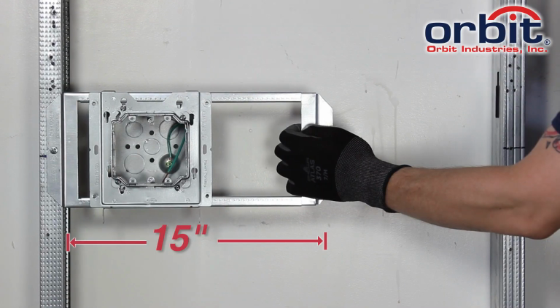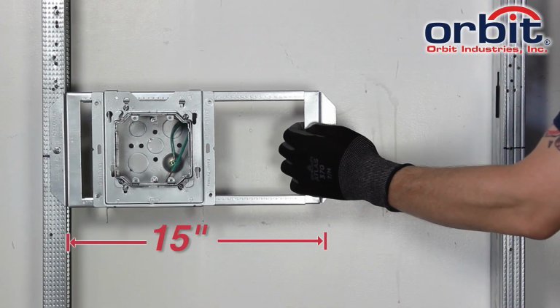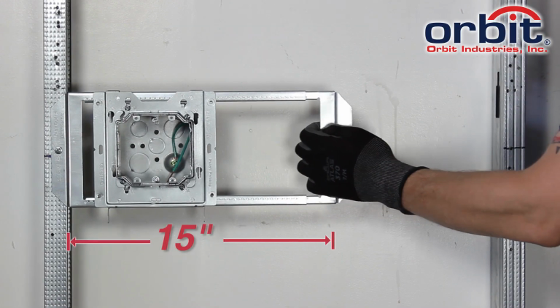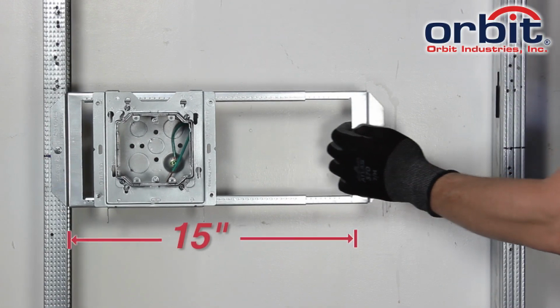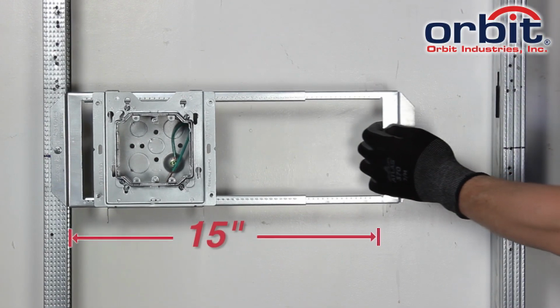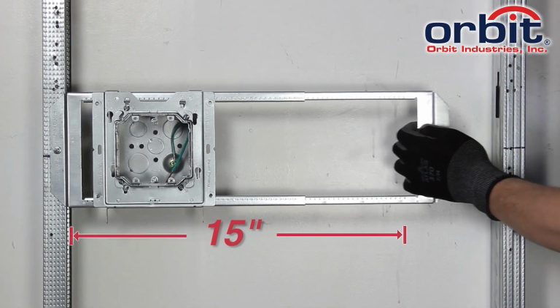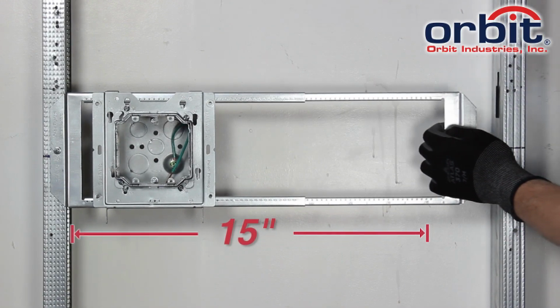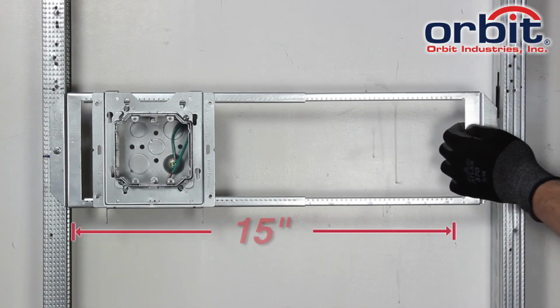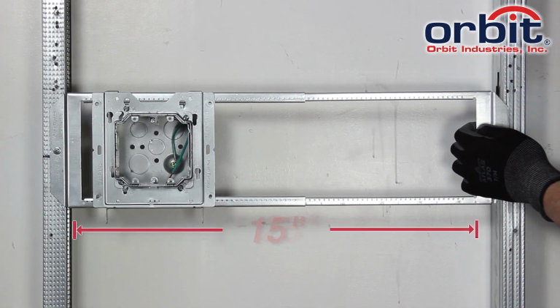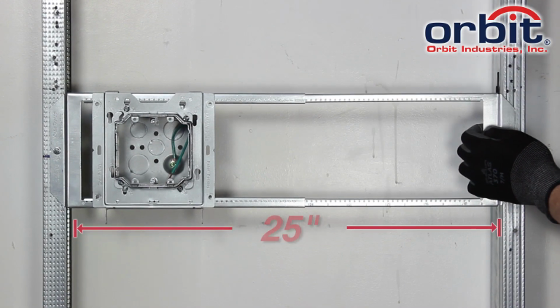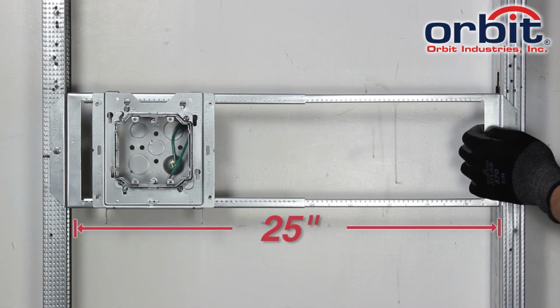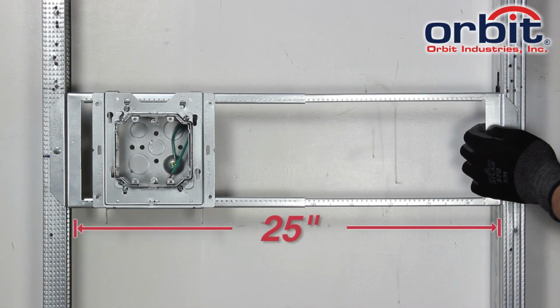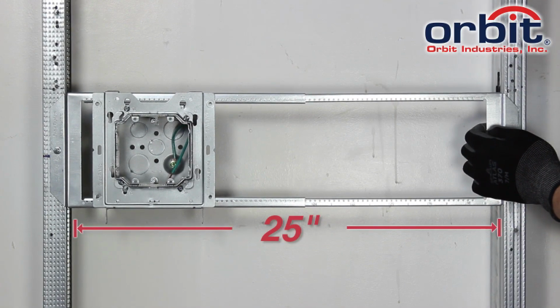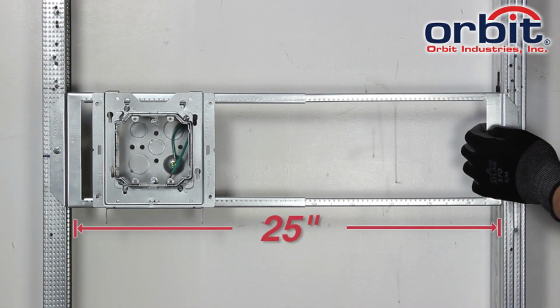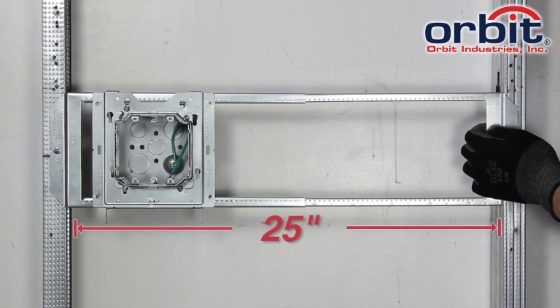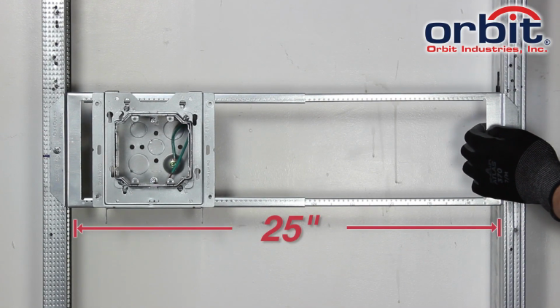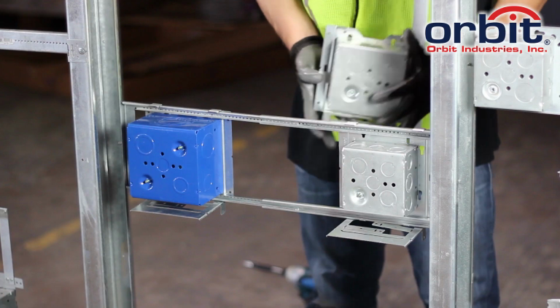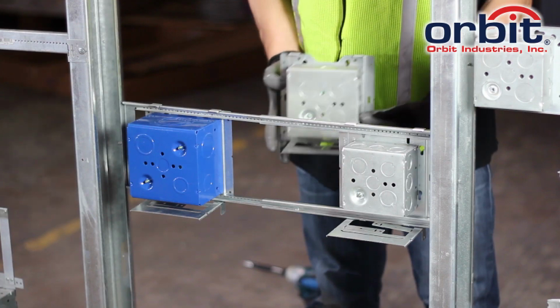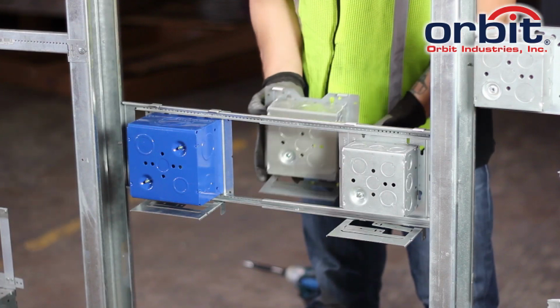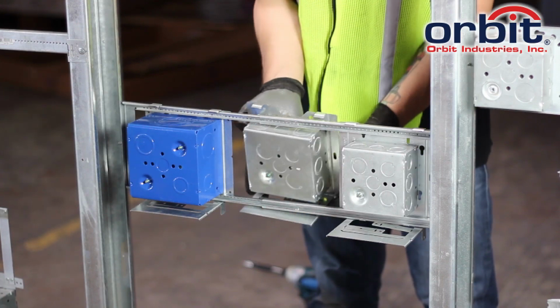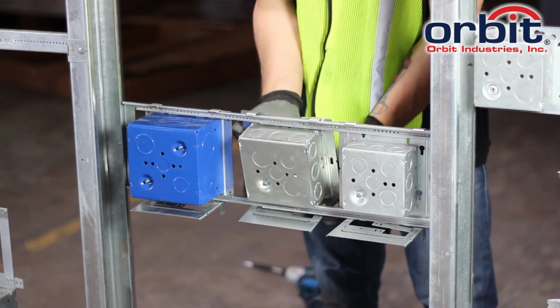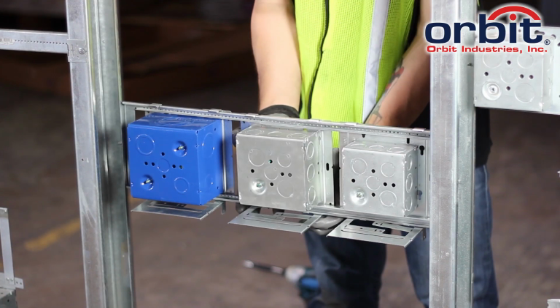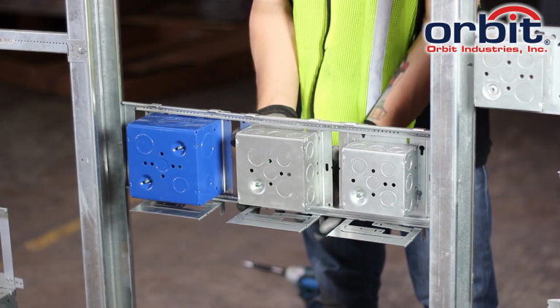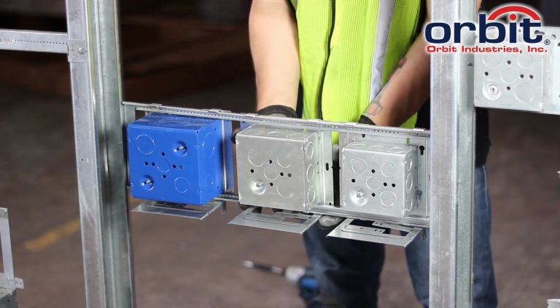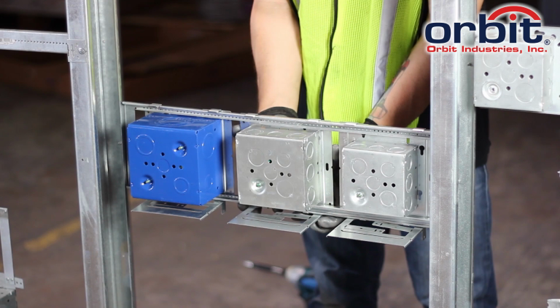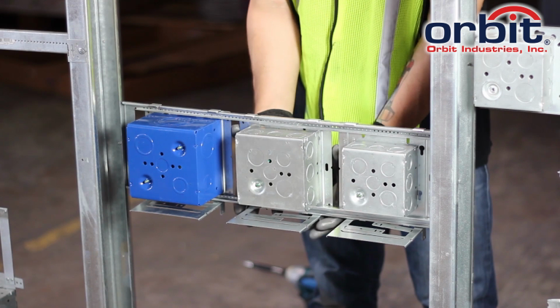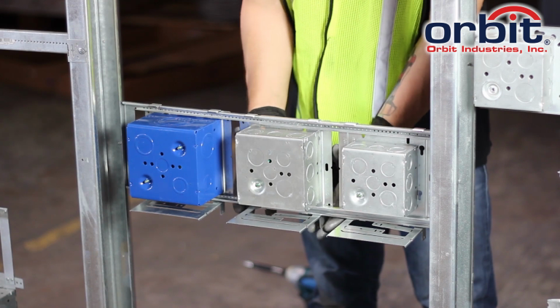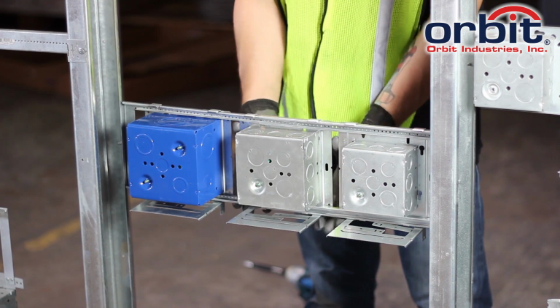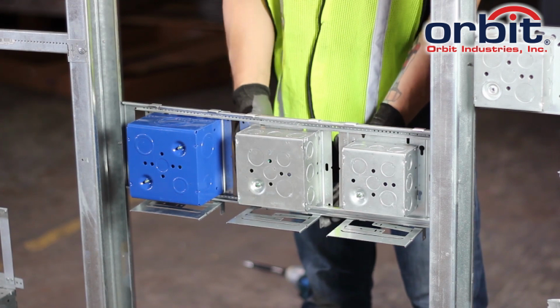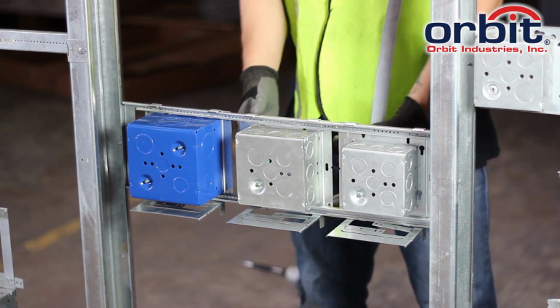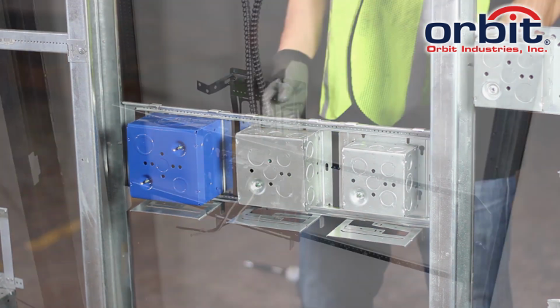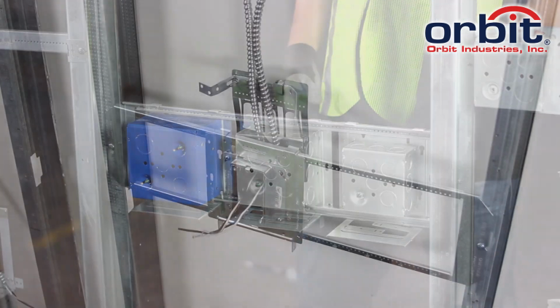Expand the bracket from 15 to 25 inches. Mount up to 3 large boxes between 24-inch studs.